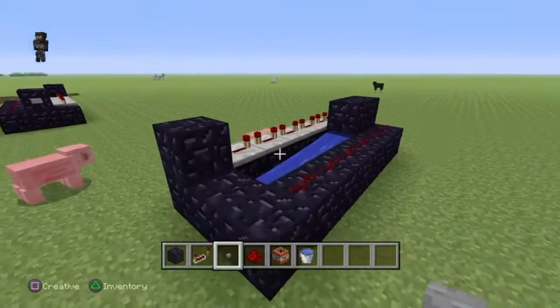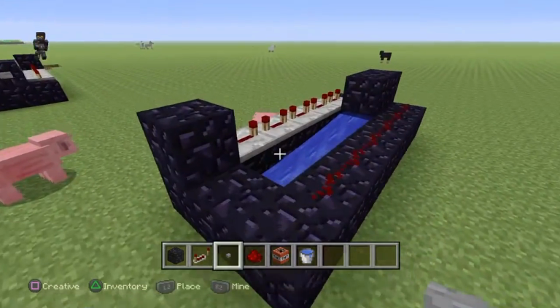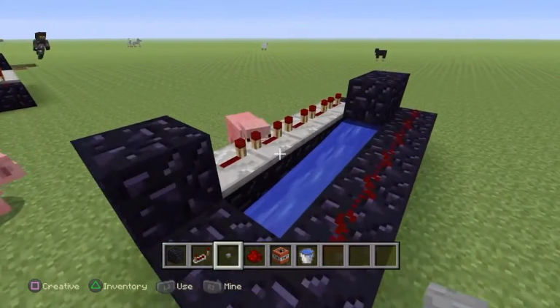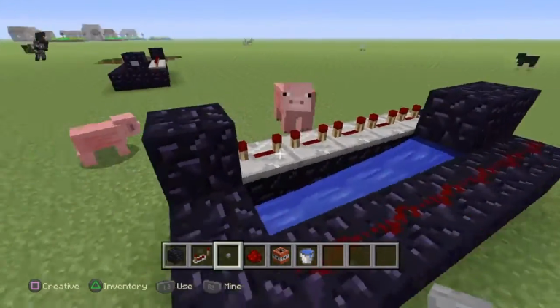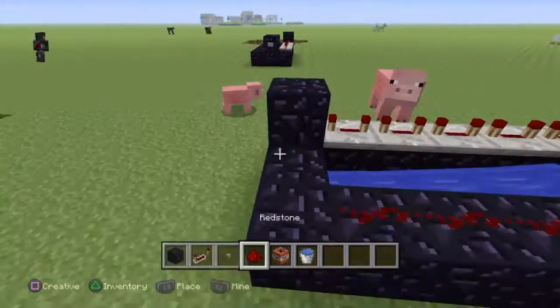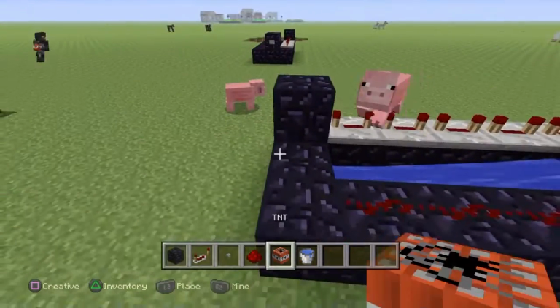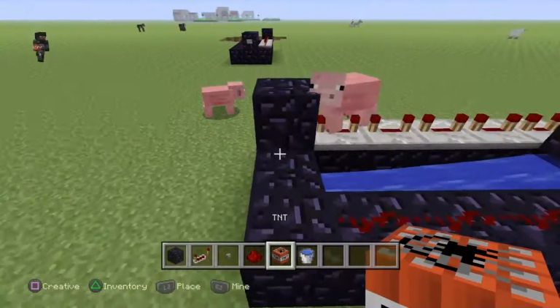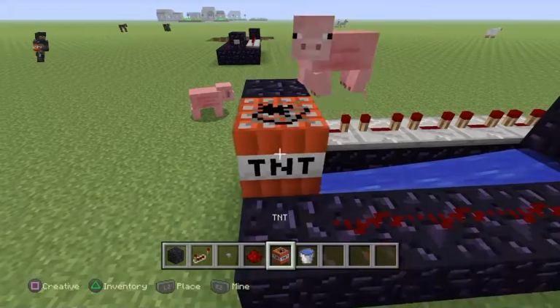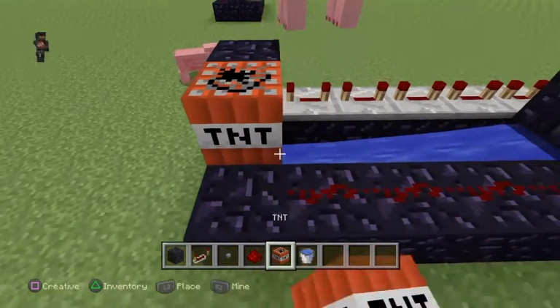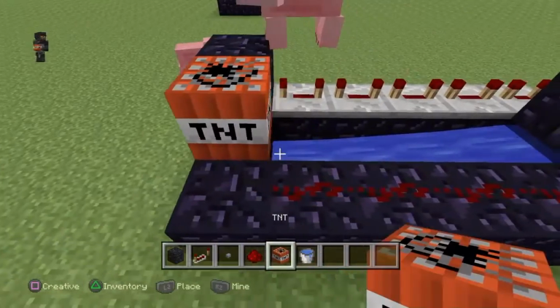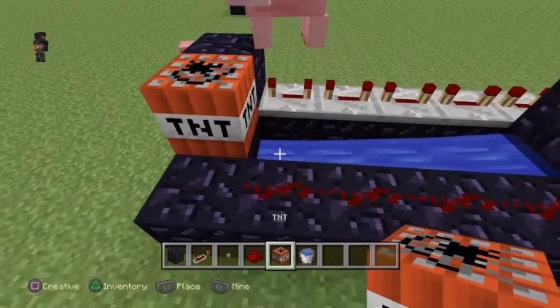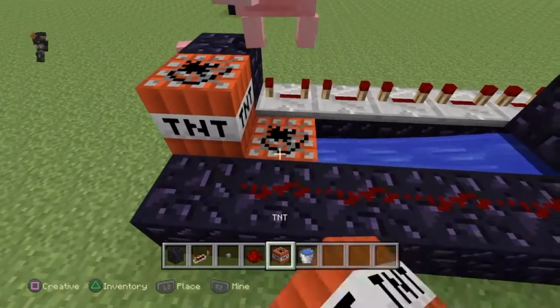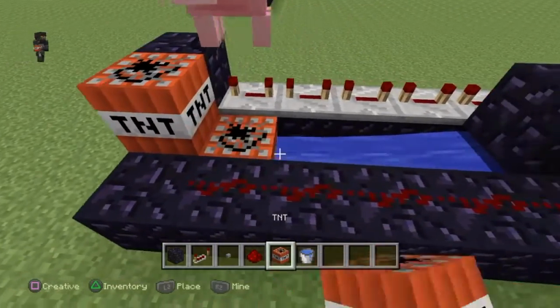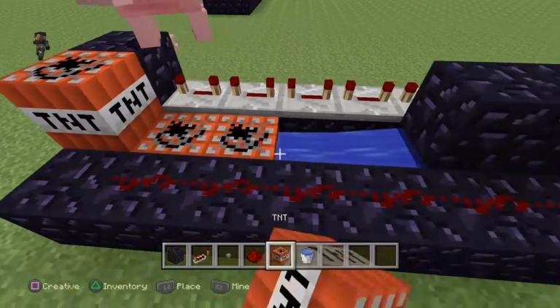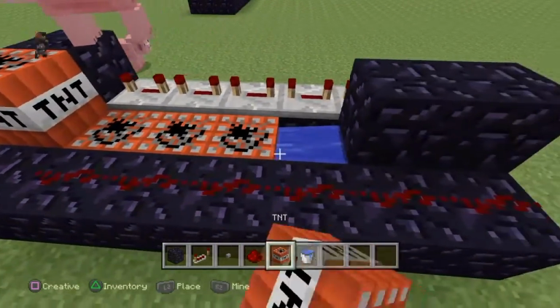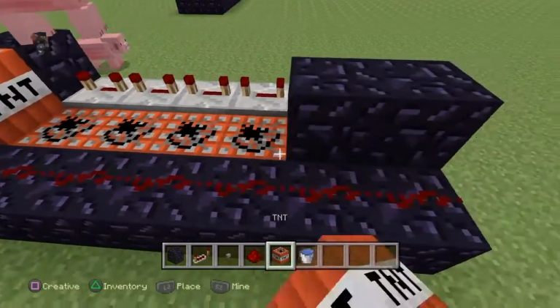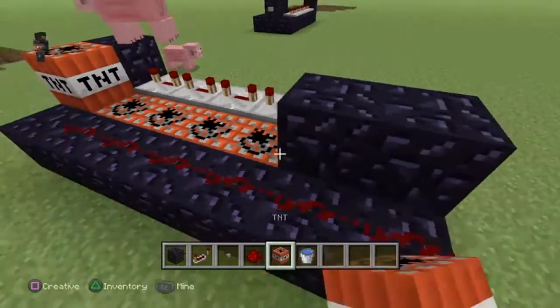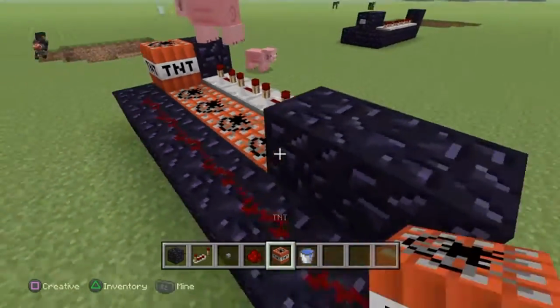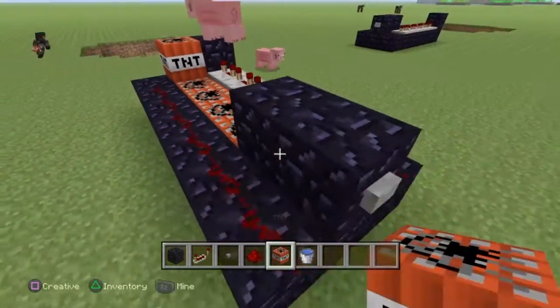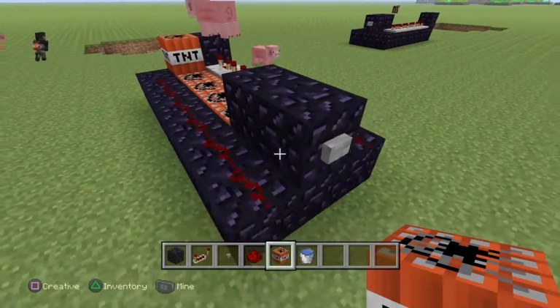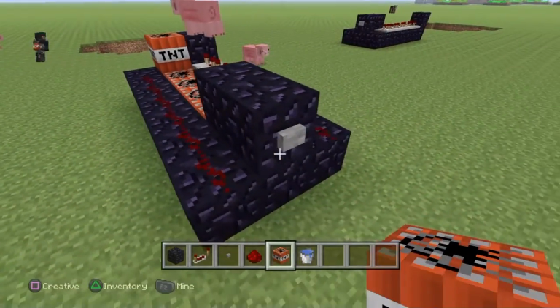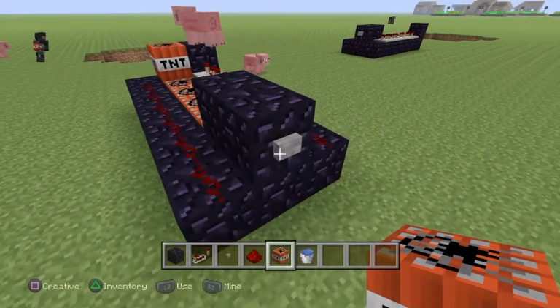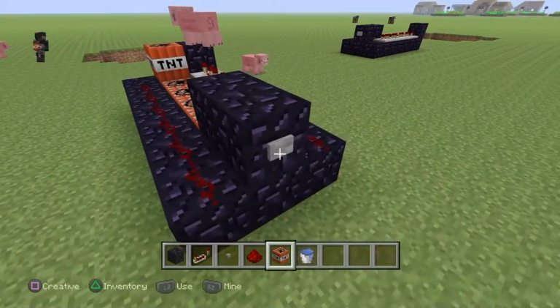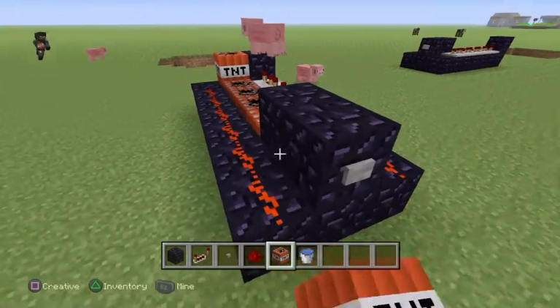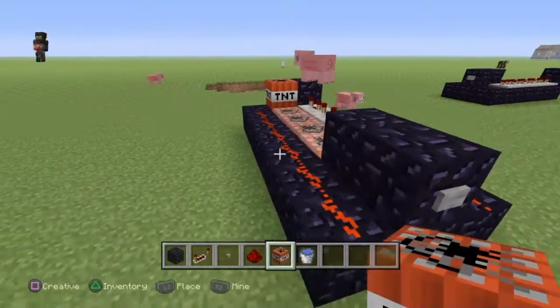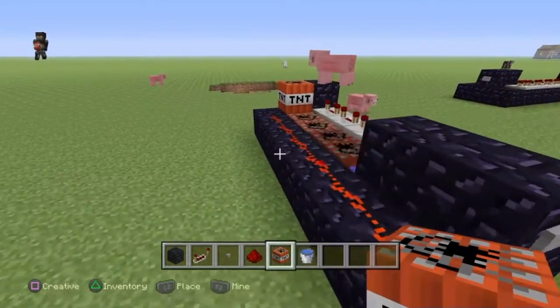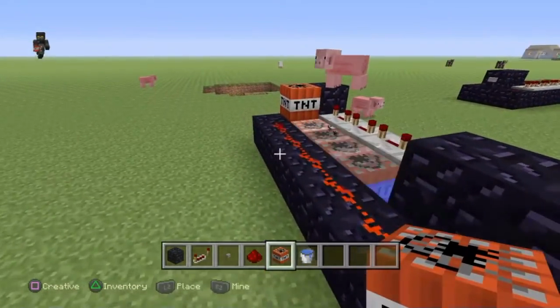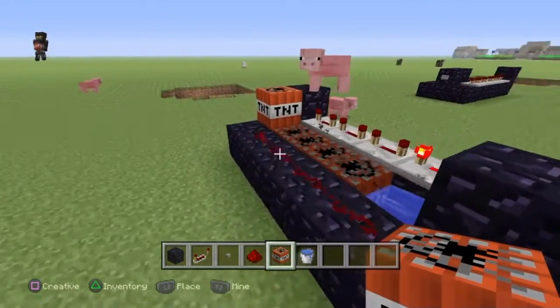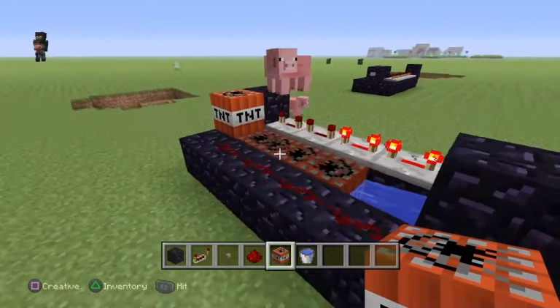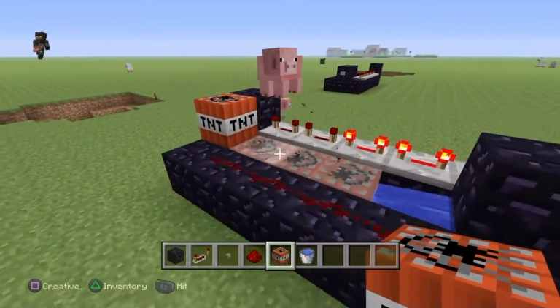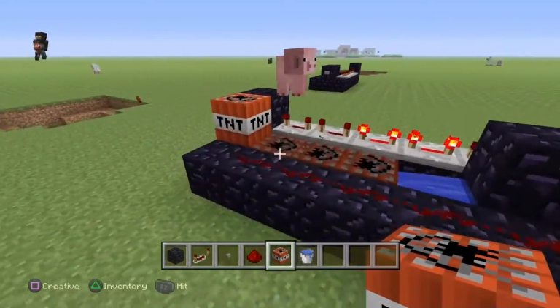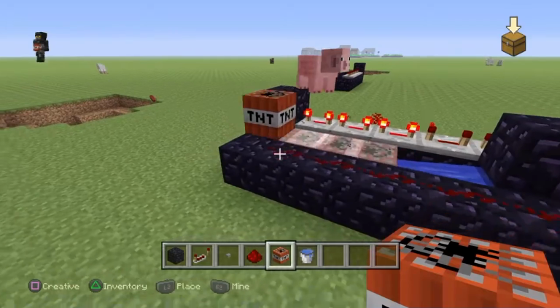Yeah, just pretty much quick and easy. You just reload it with TNT and it's good.